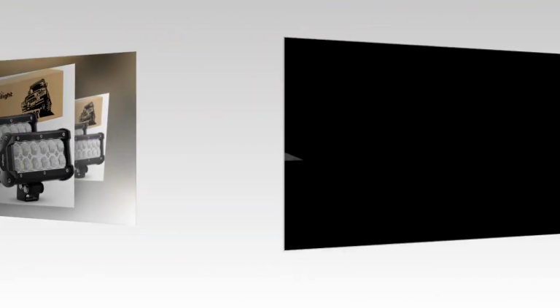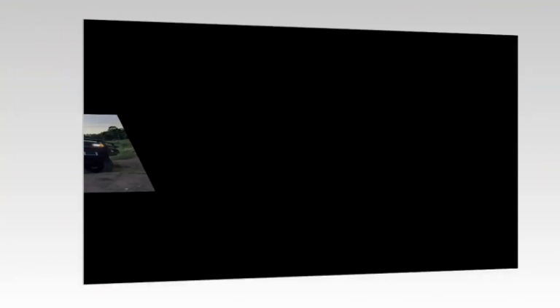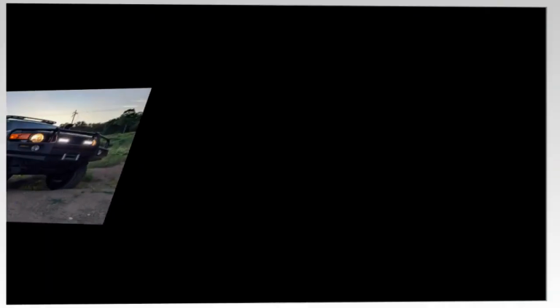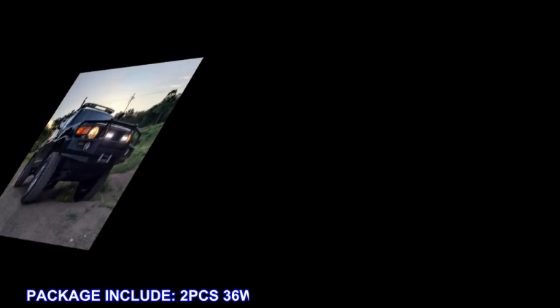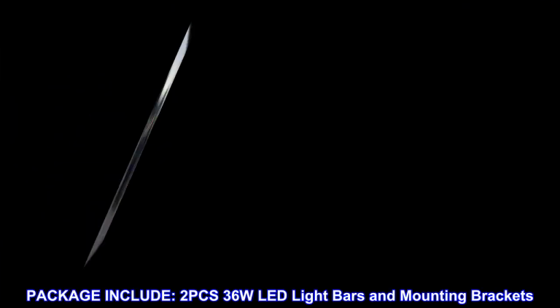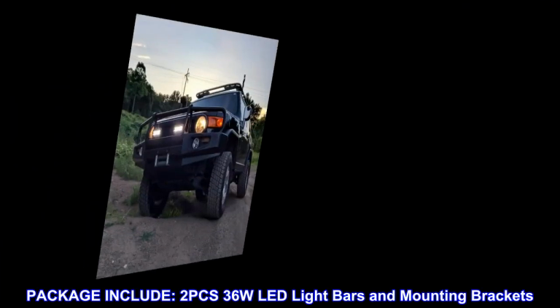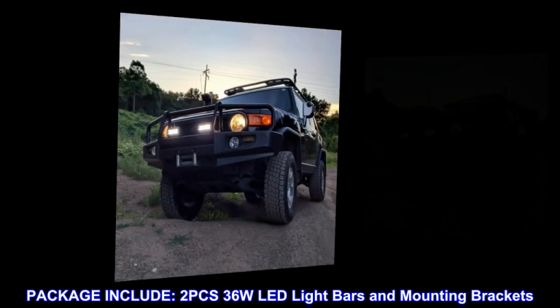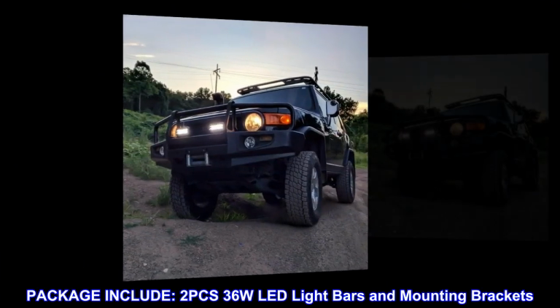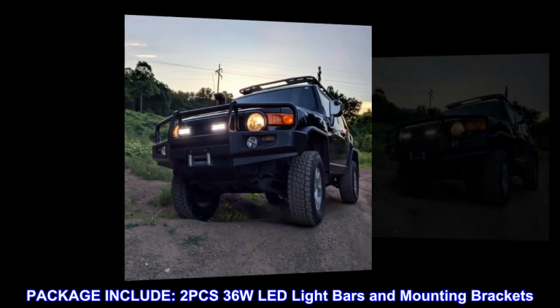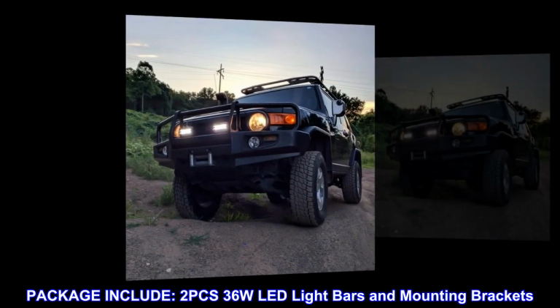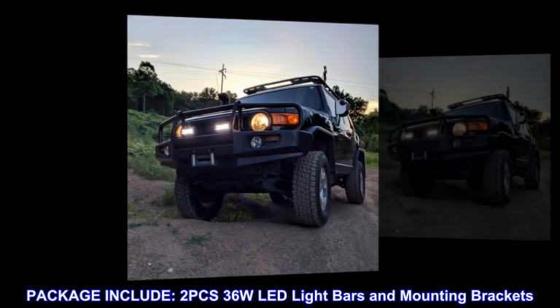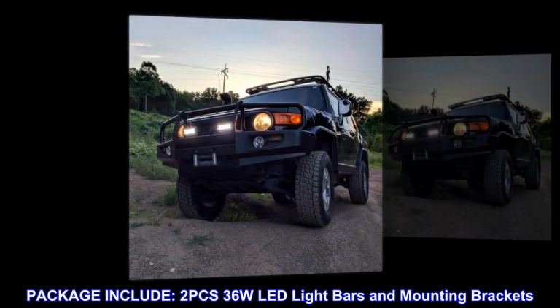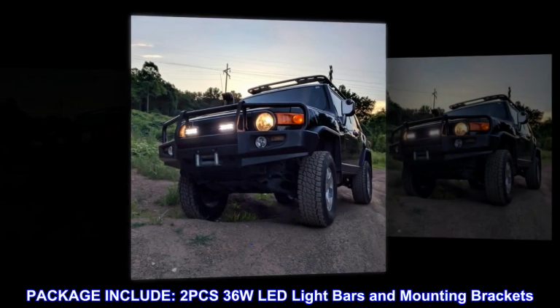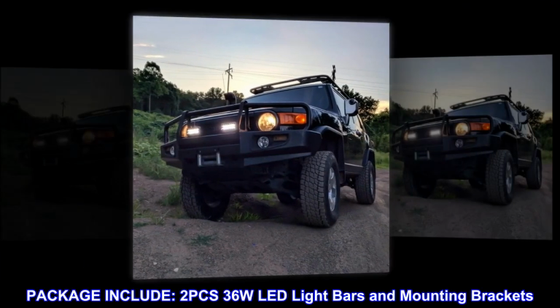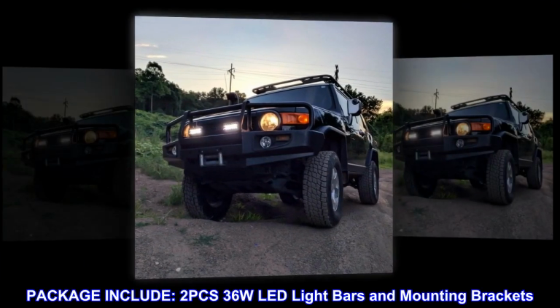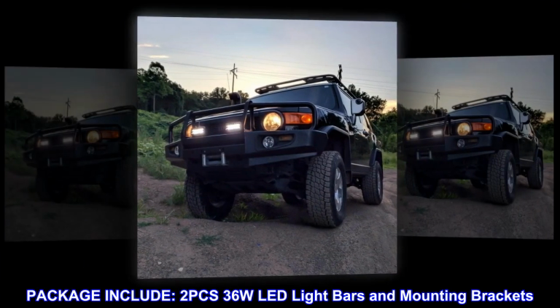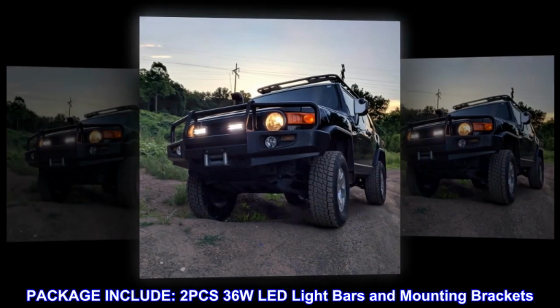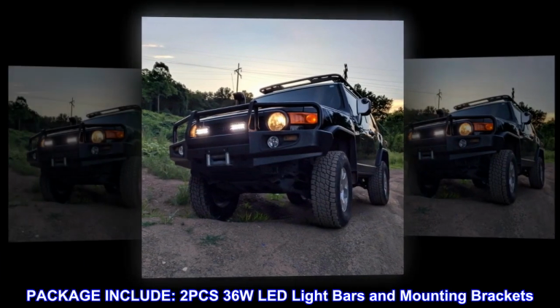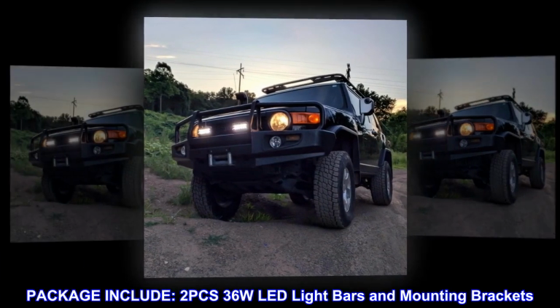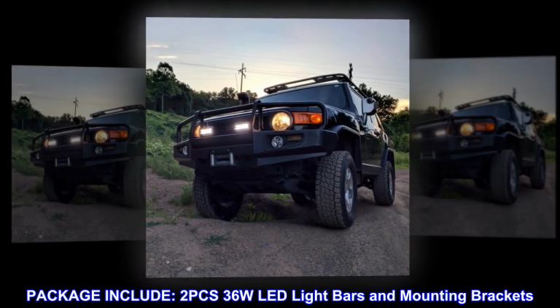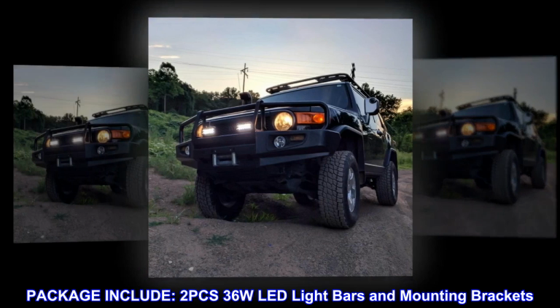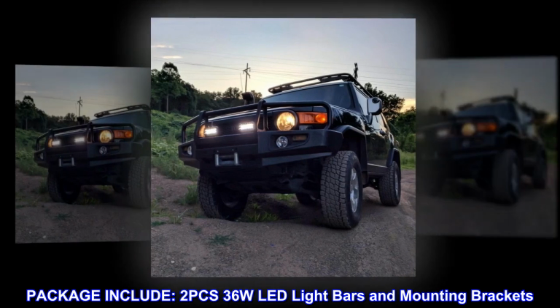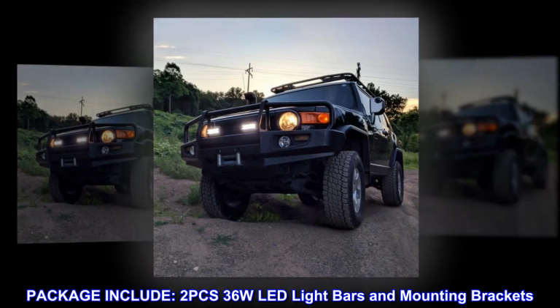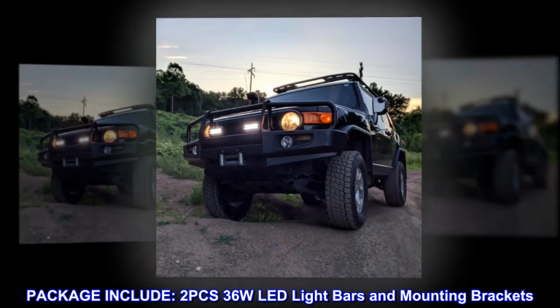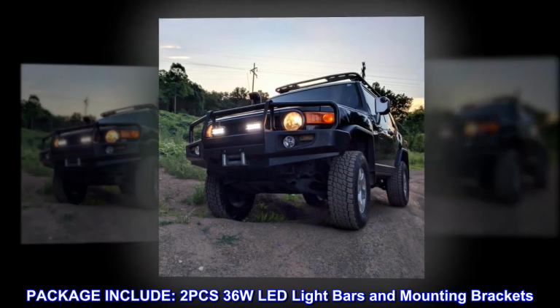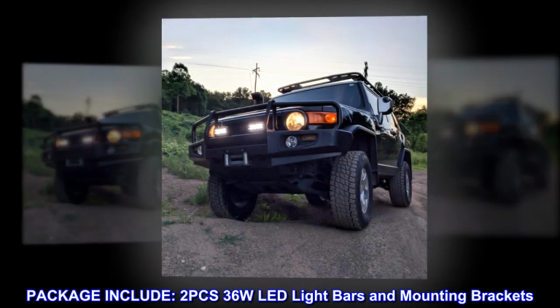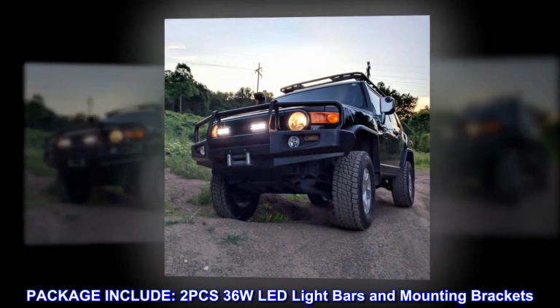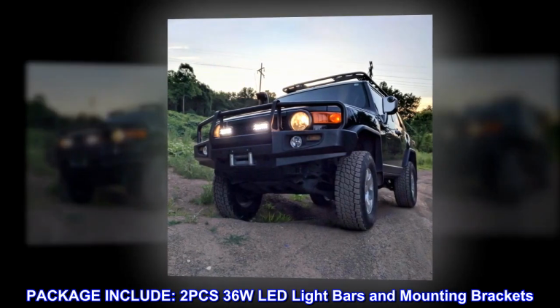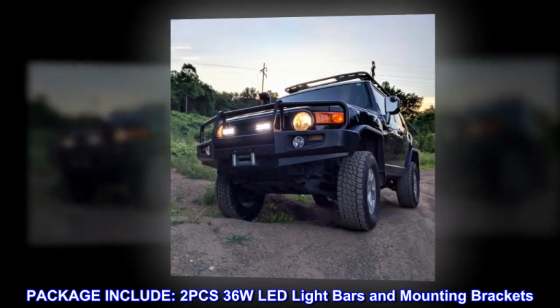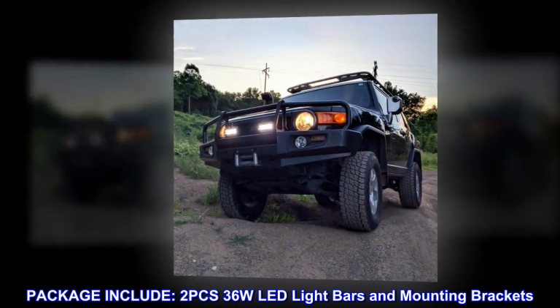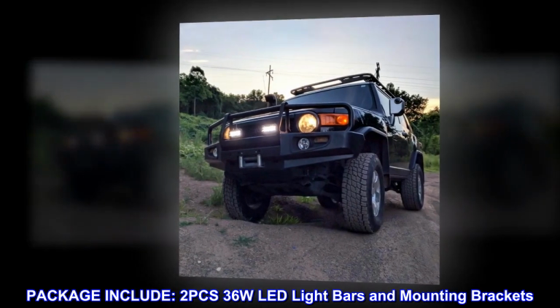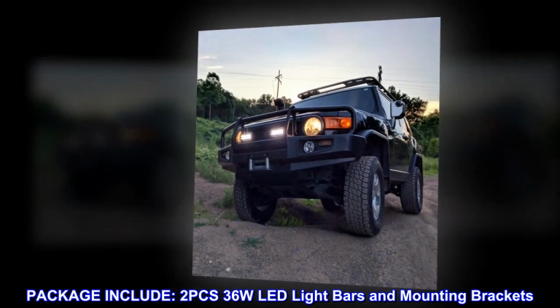Package includes two 36-watt LED light bars and mounting brackets.